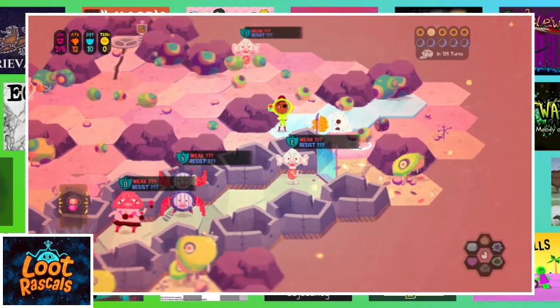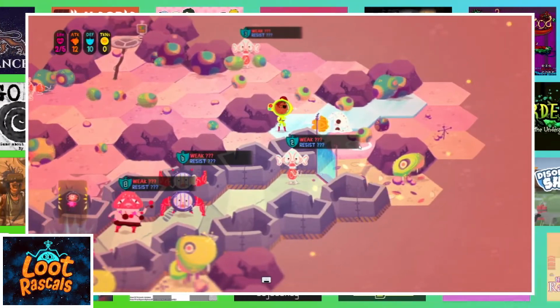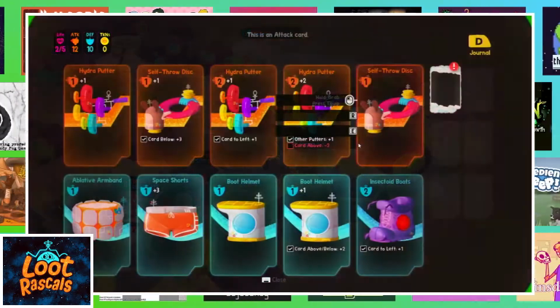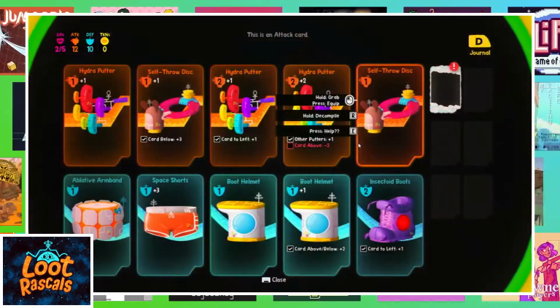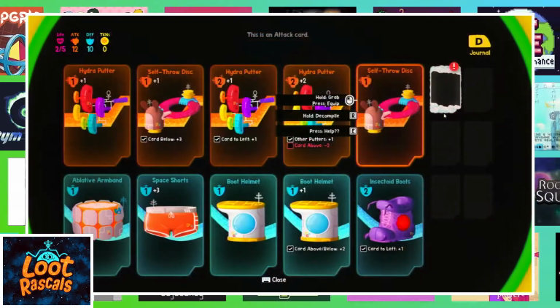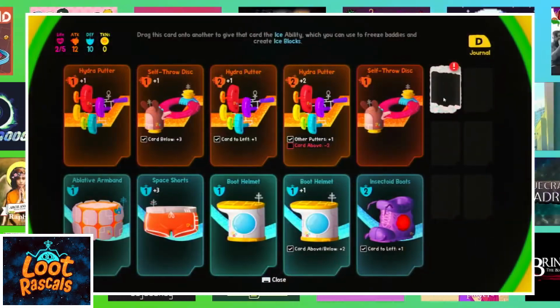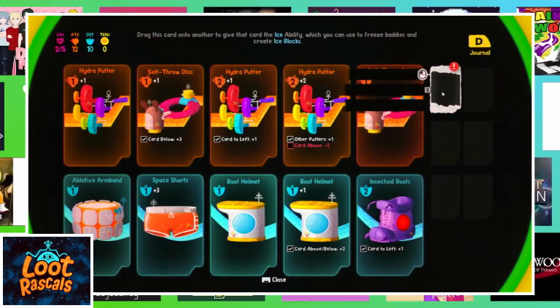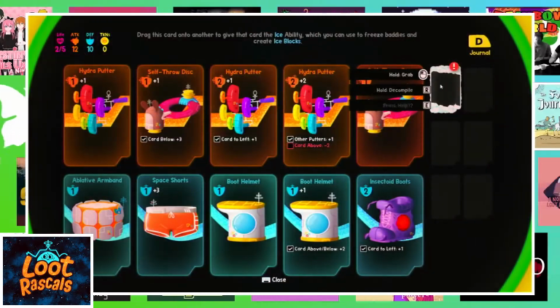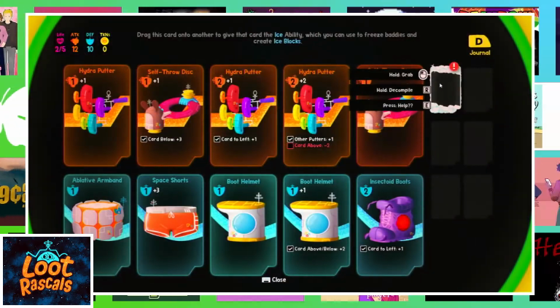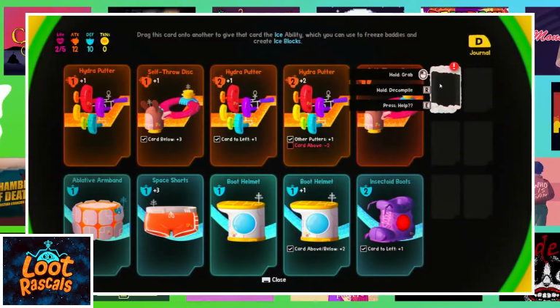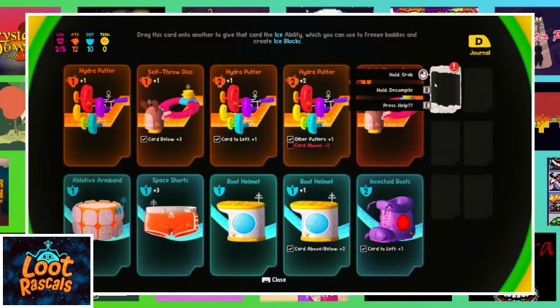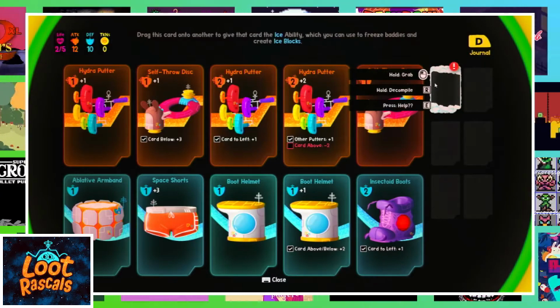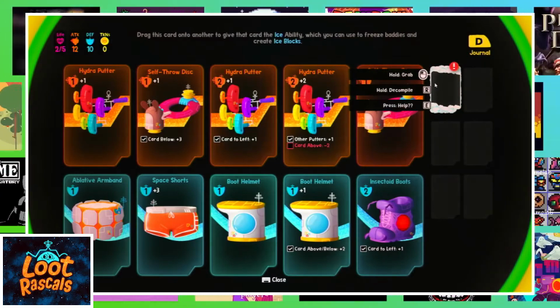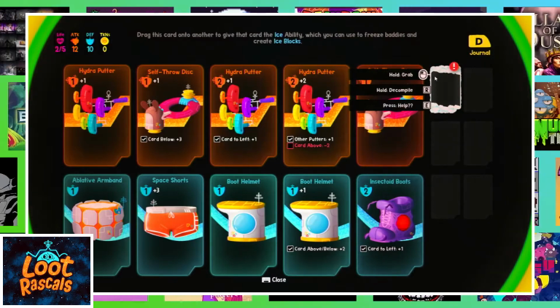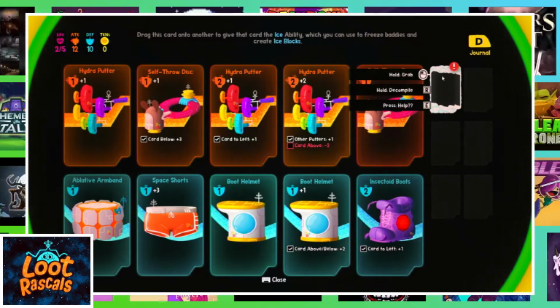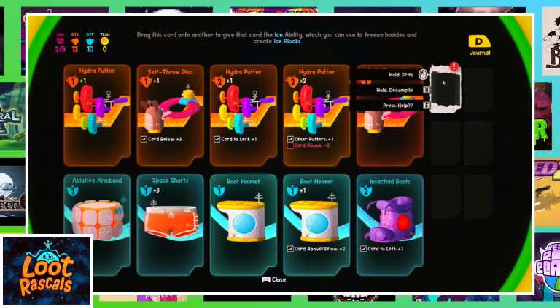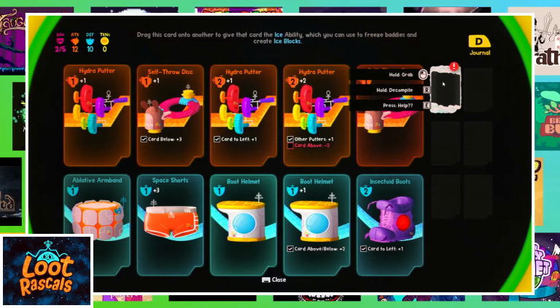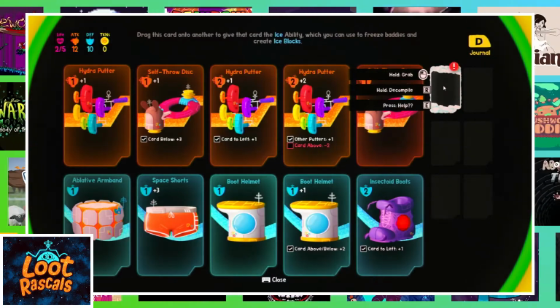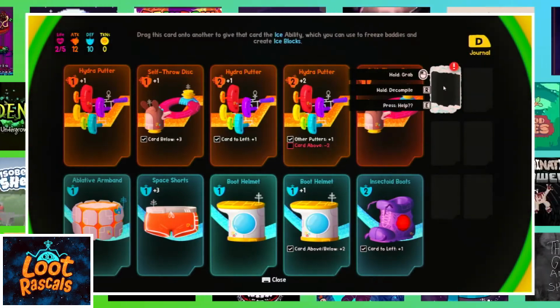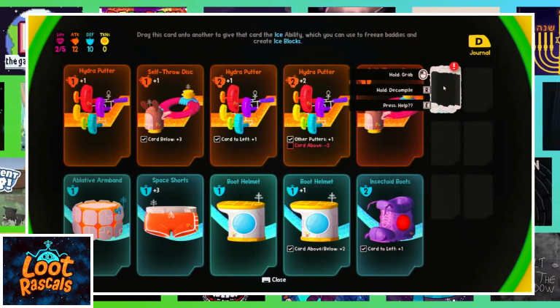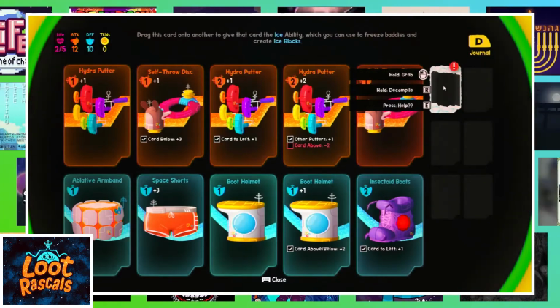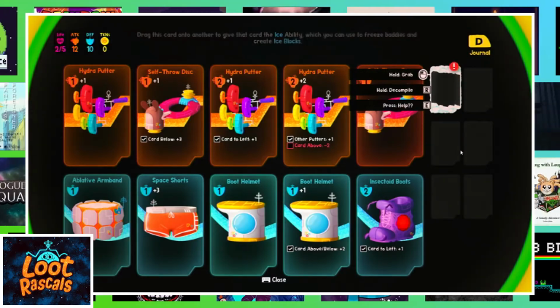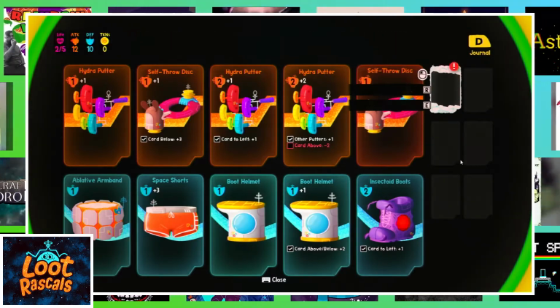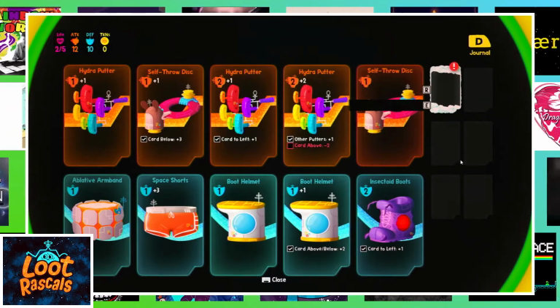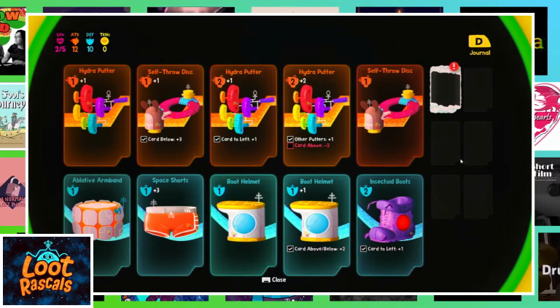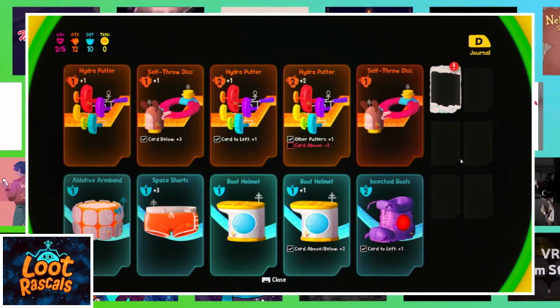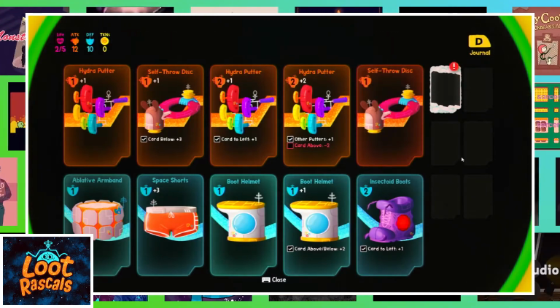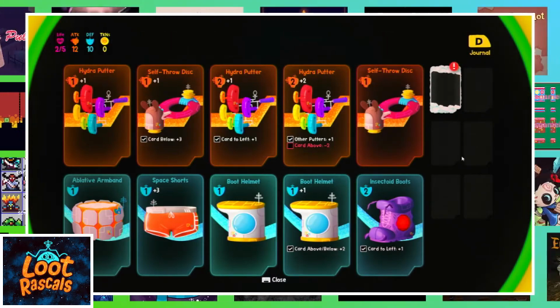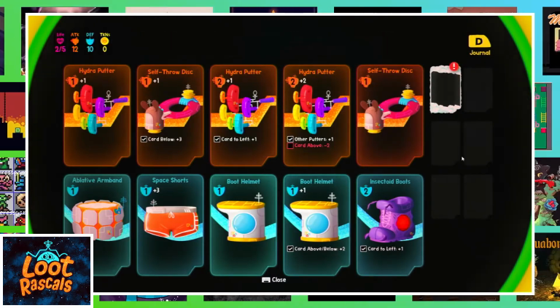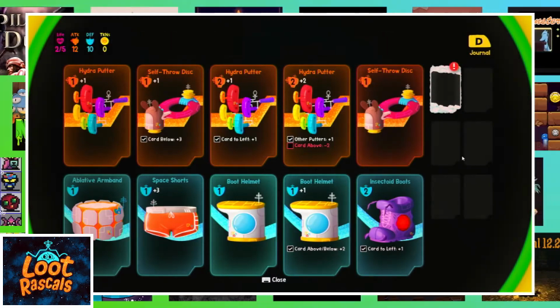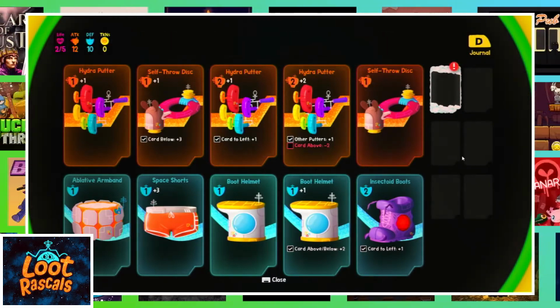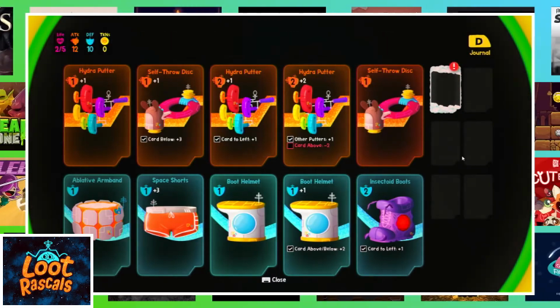If you fight a tougher version of a normal monster, you might be able to get a cool elemental power that you can put on top of one of your cards, all helping you get to the end of the level where the exit is.